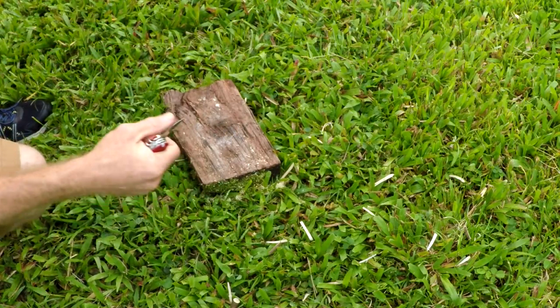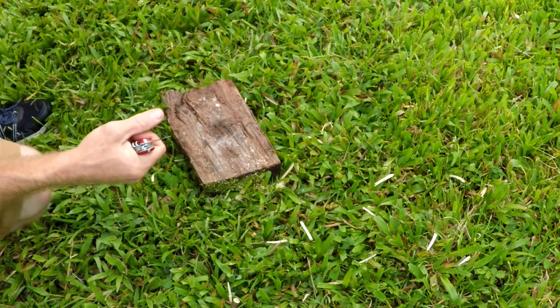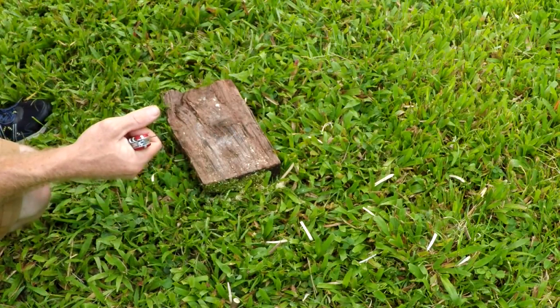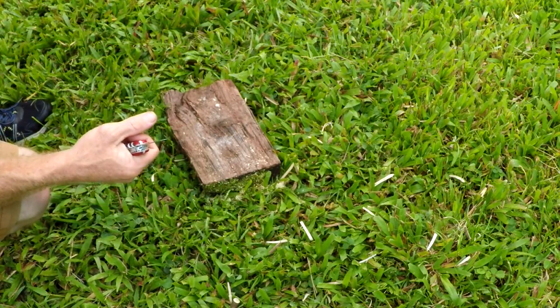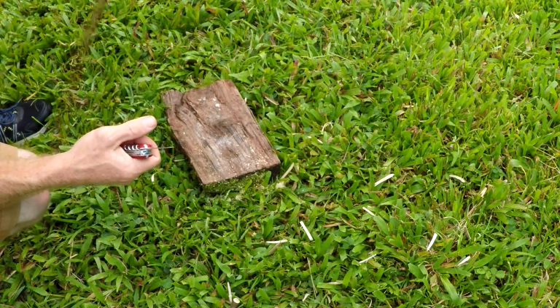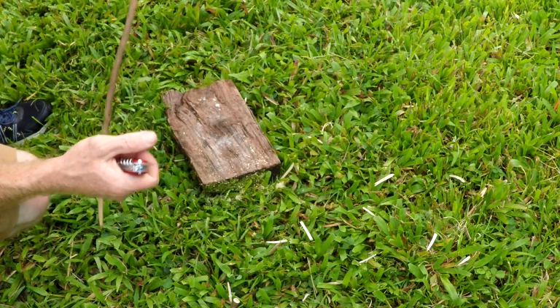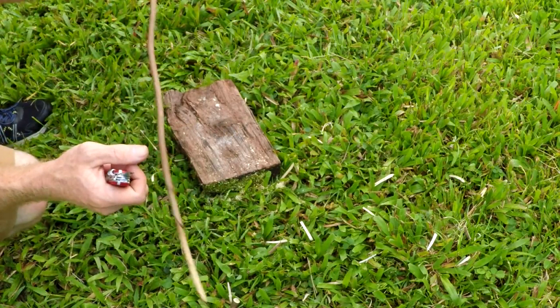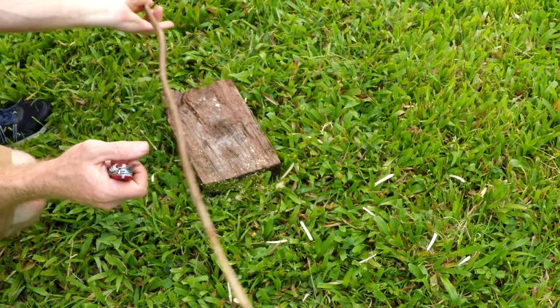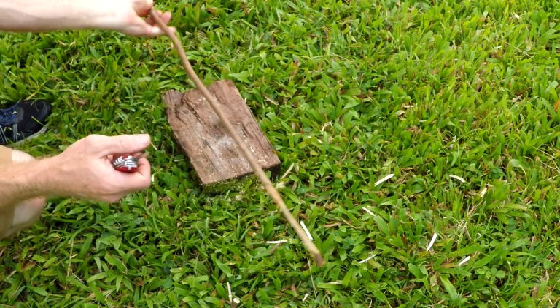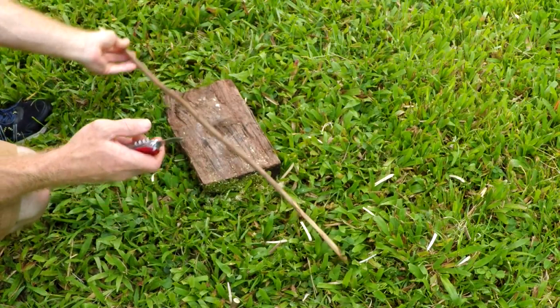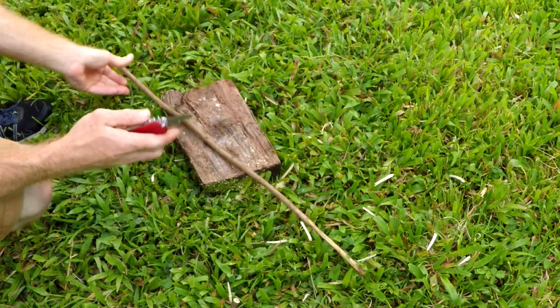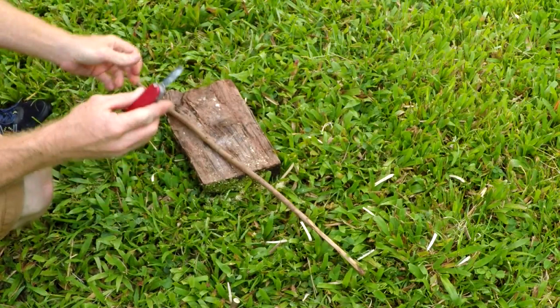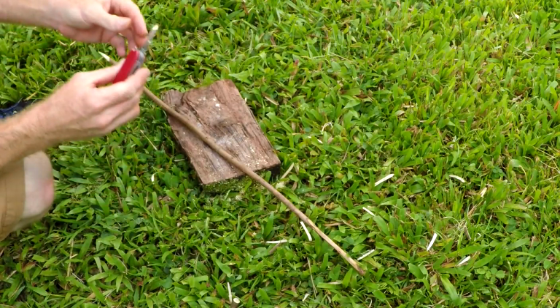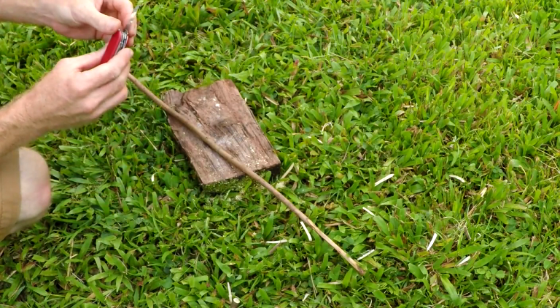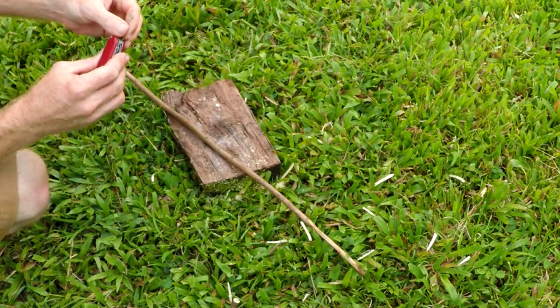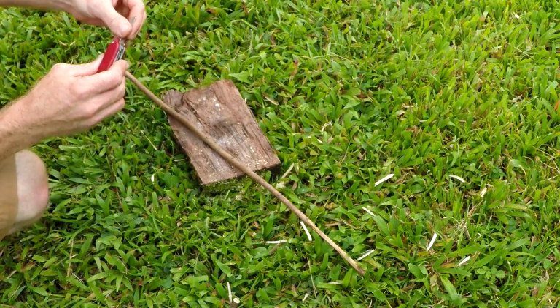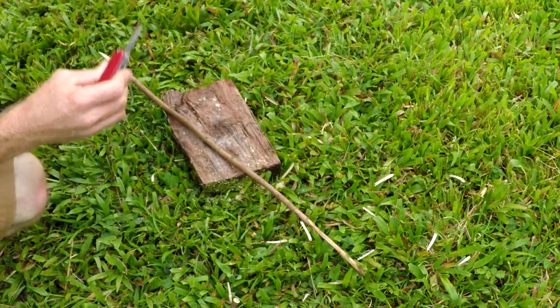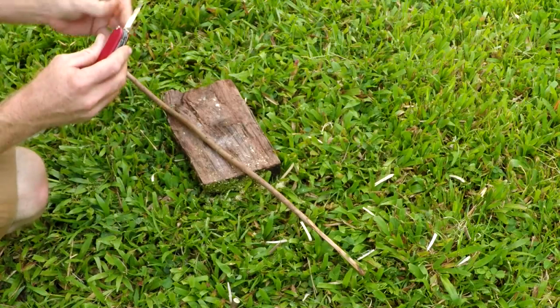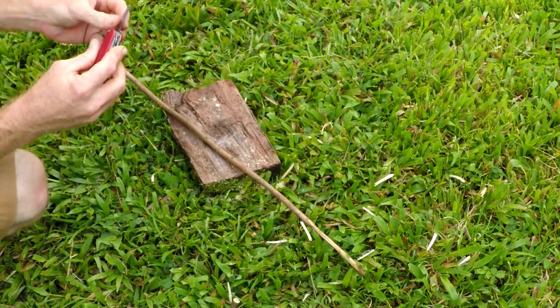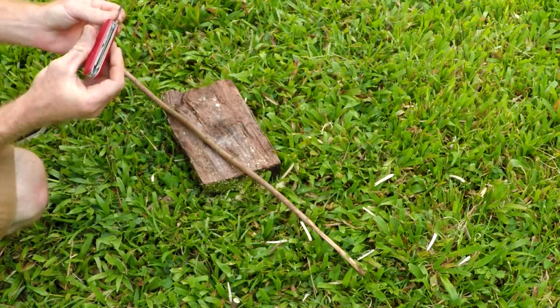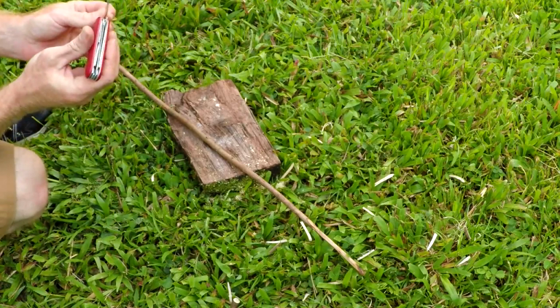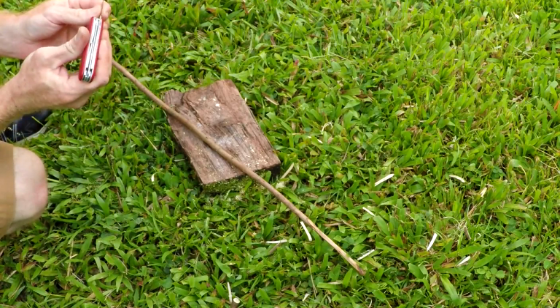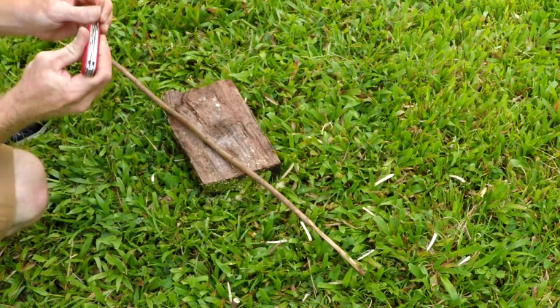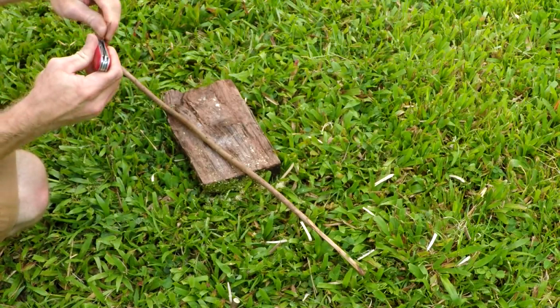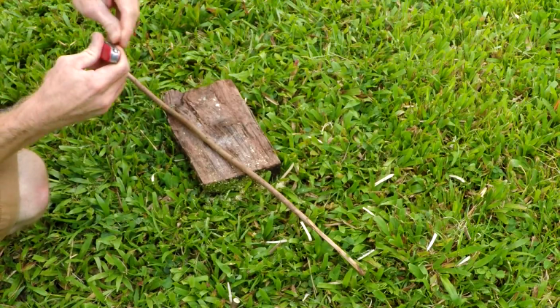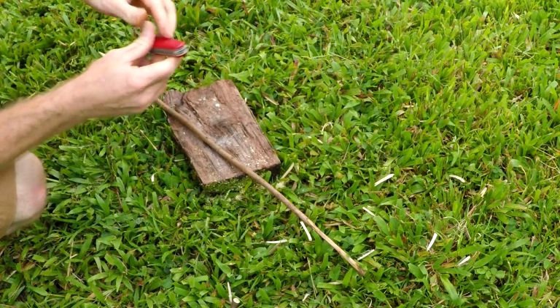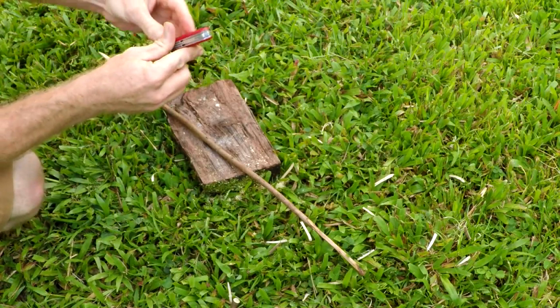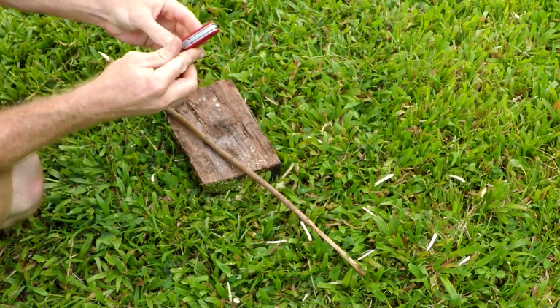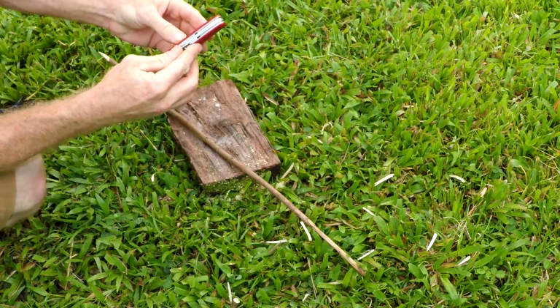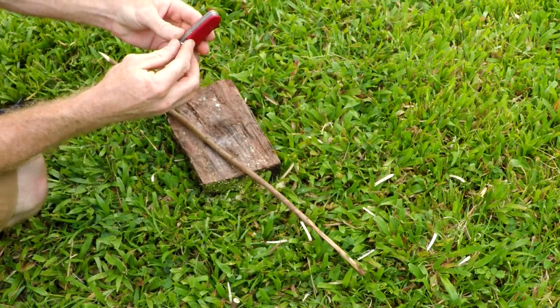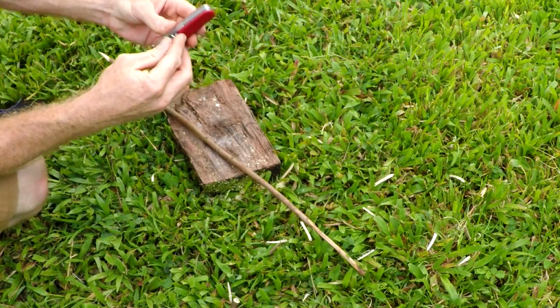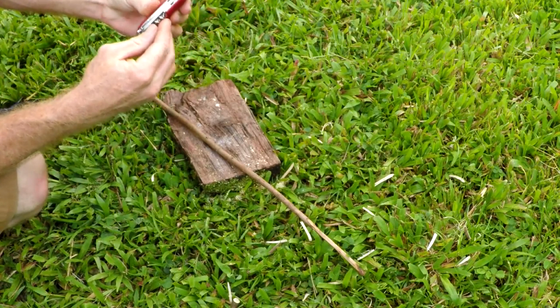Alright, pretty cool — the smaller blade works well. Now let's try the awl.